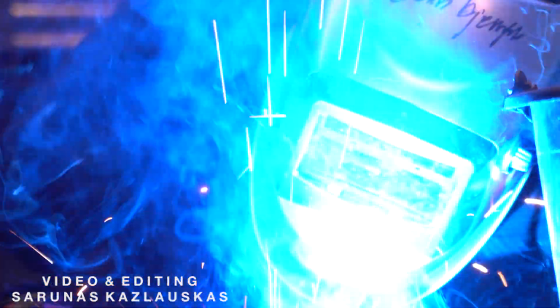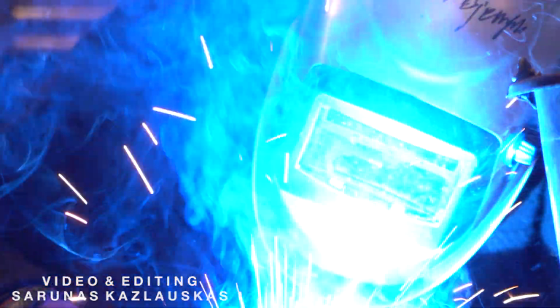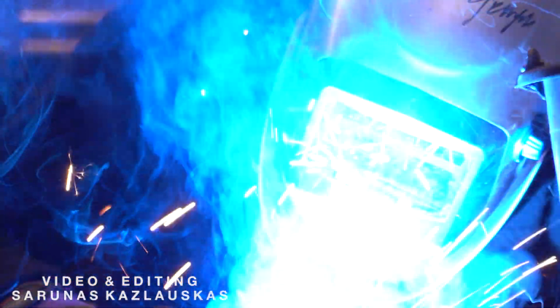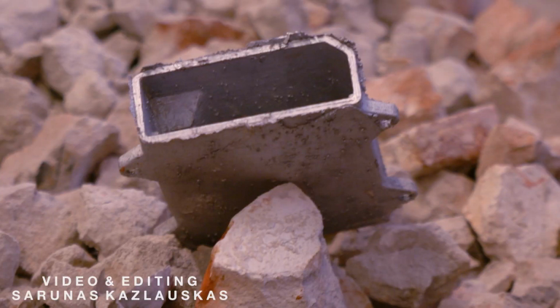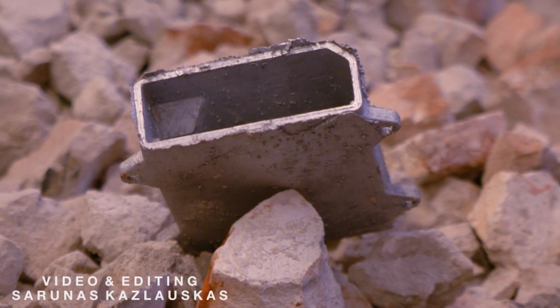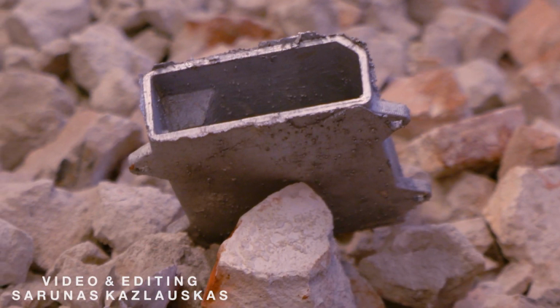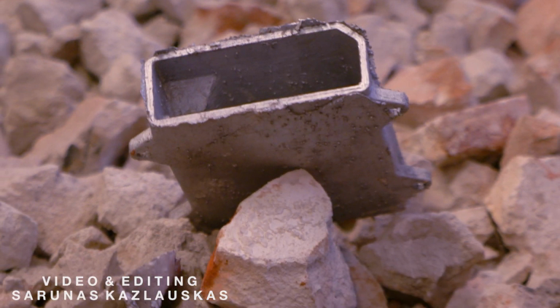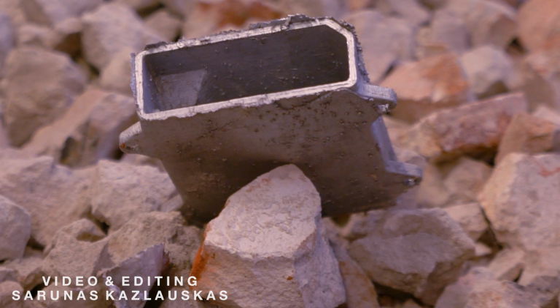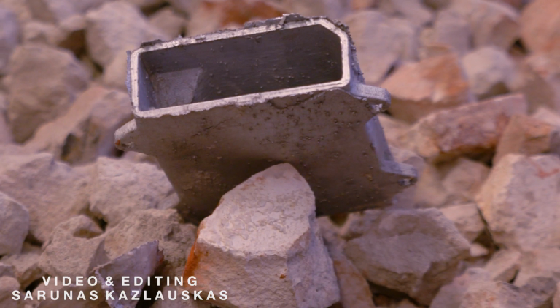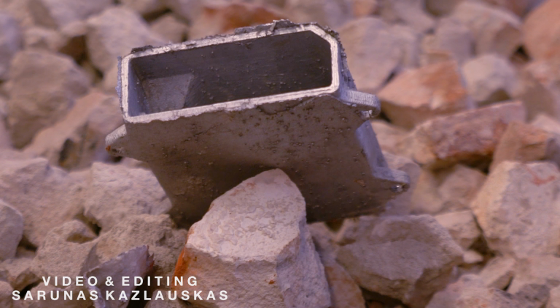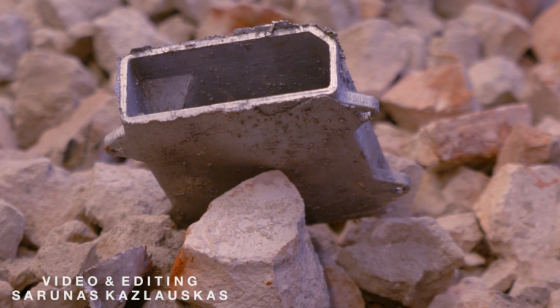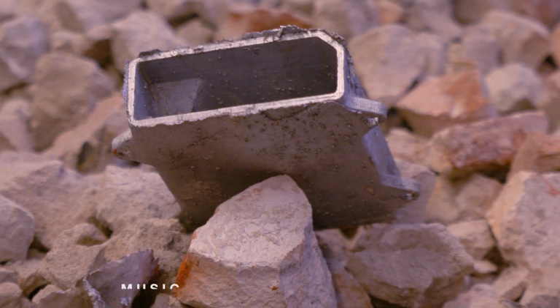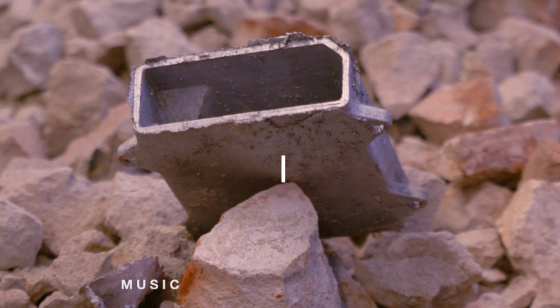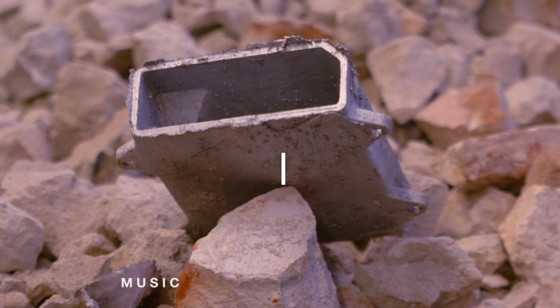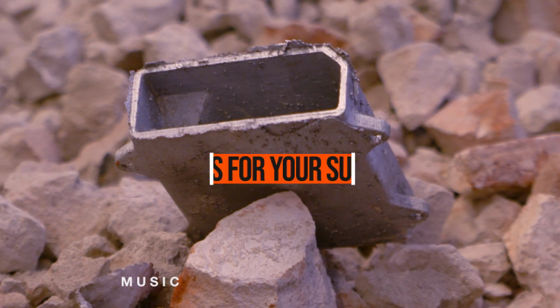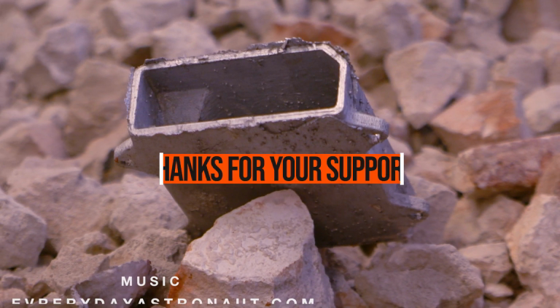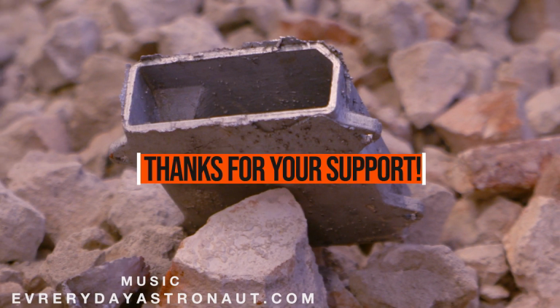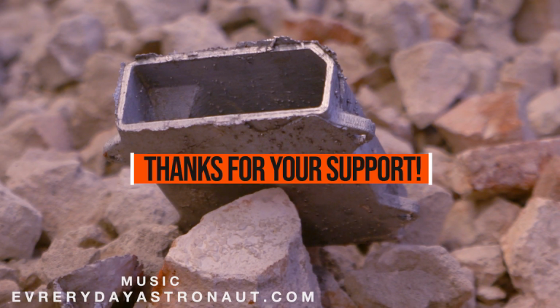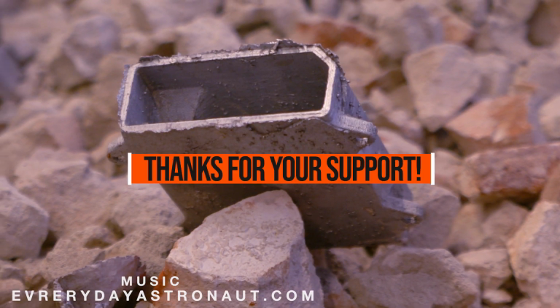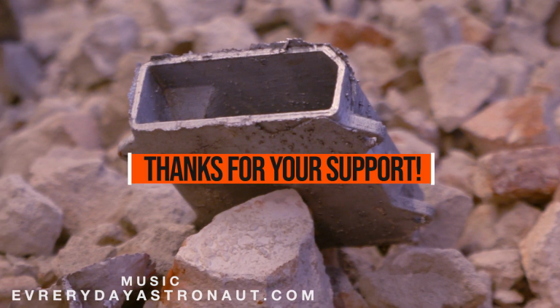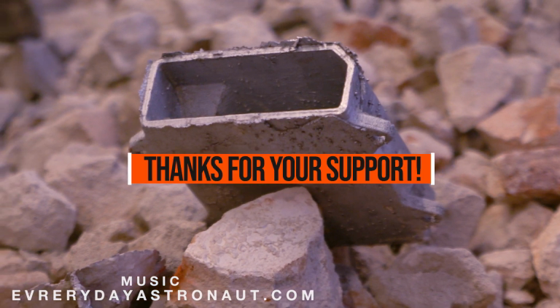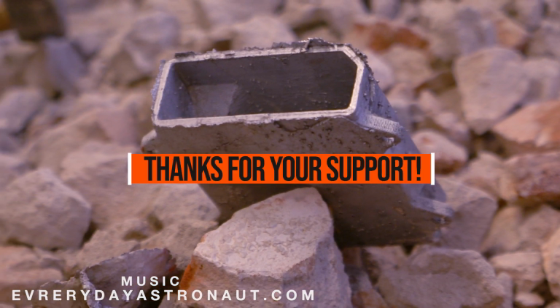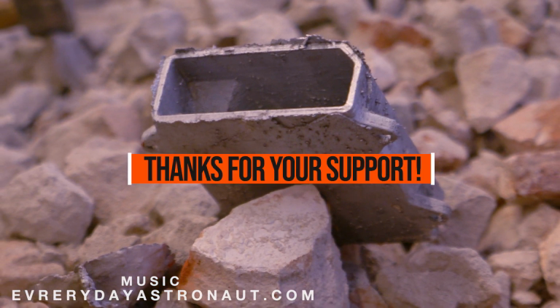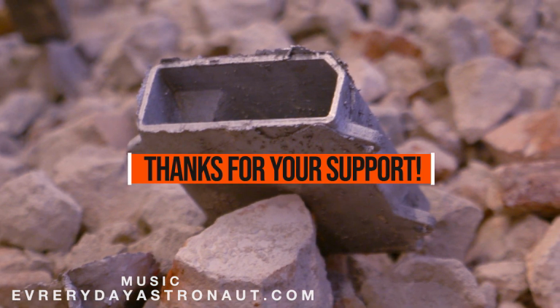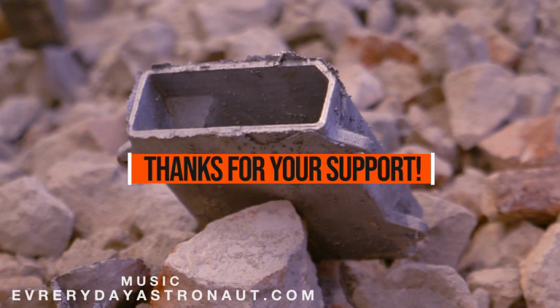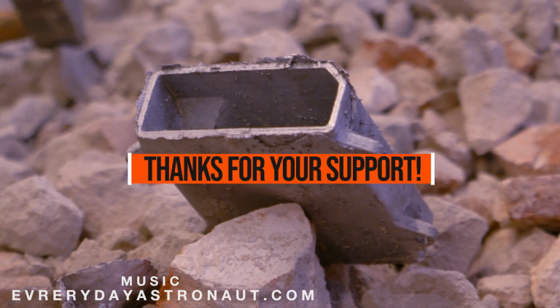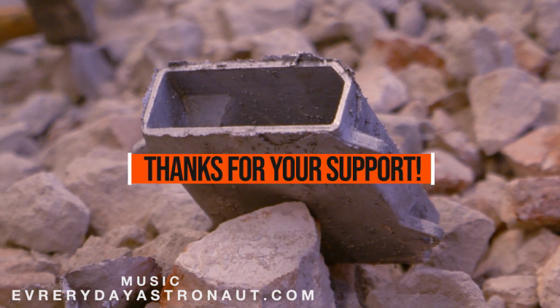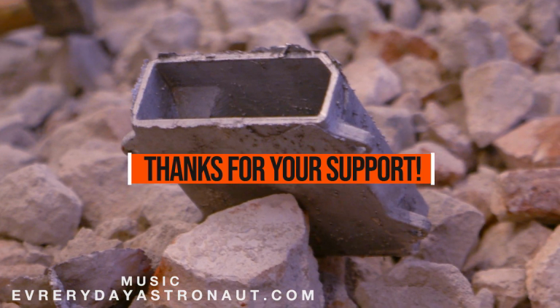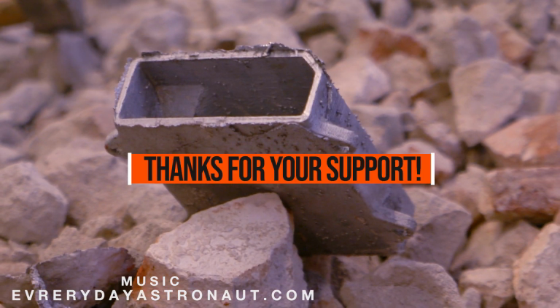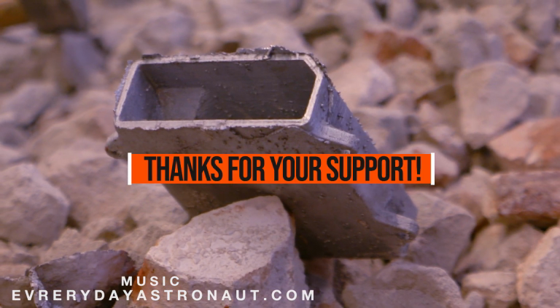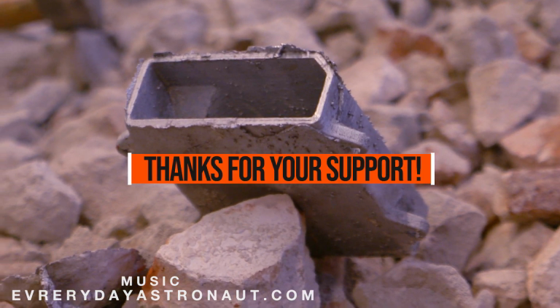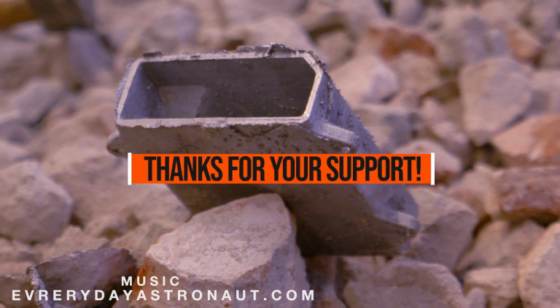We closed it off with a bit of aluminum casting. Thanks for watching.